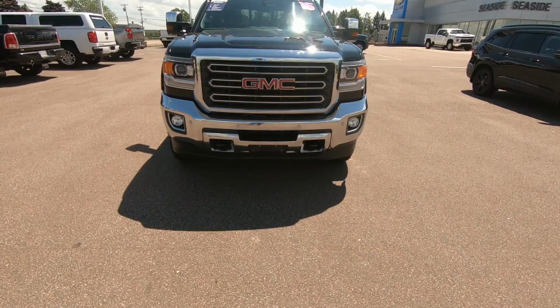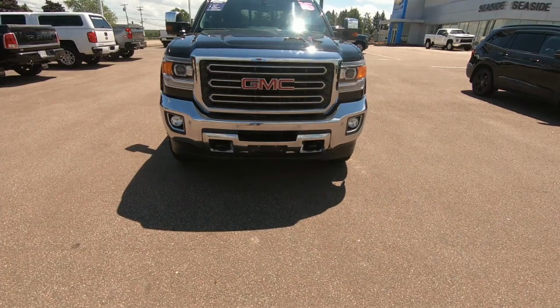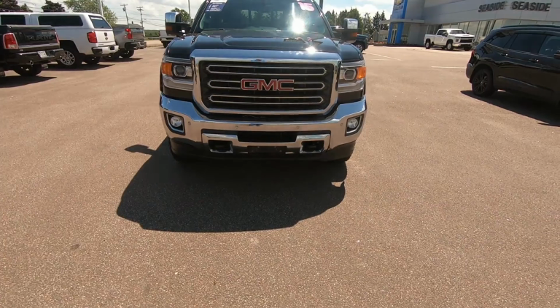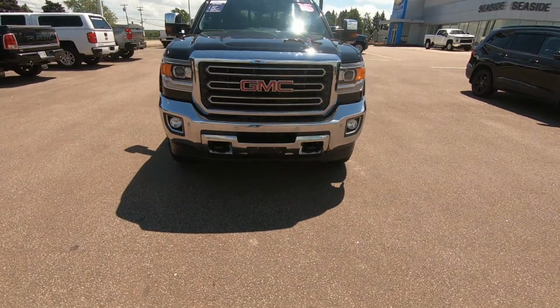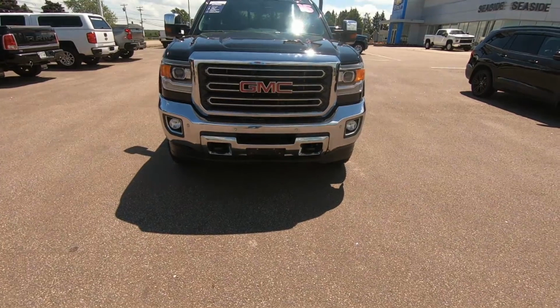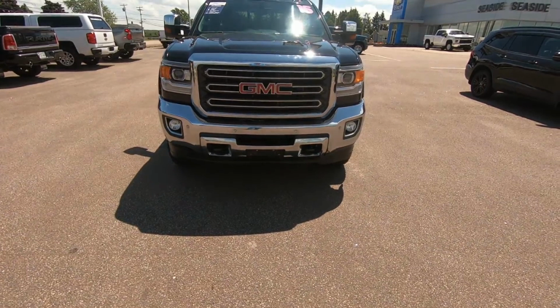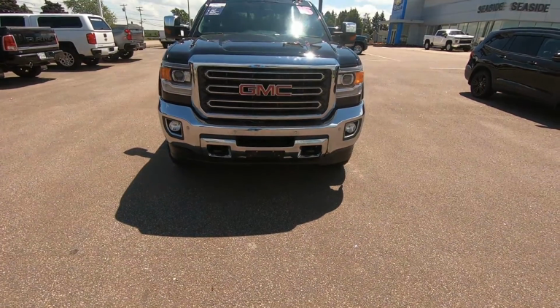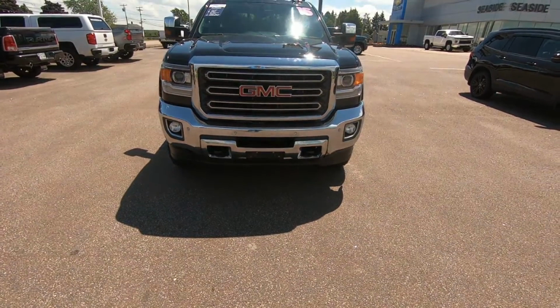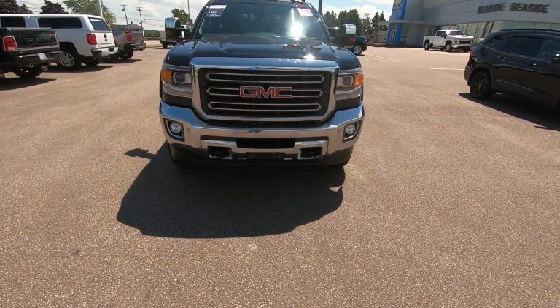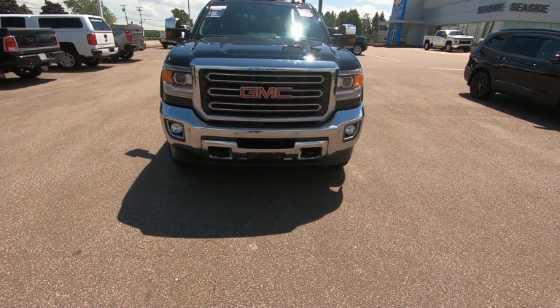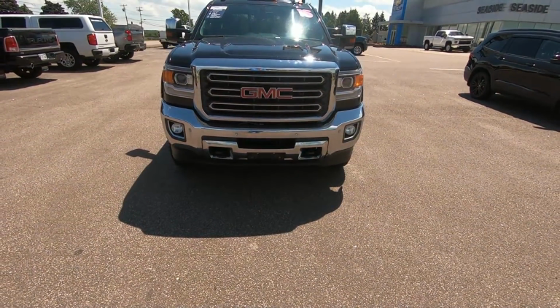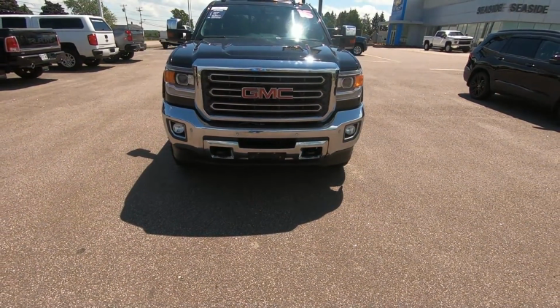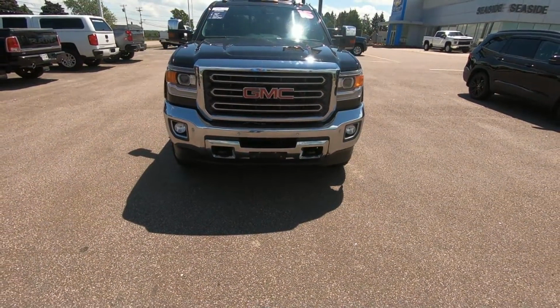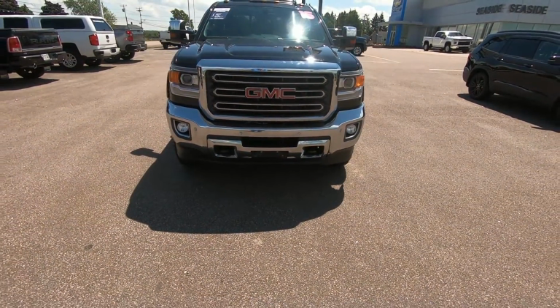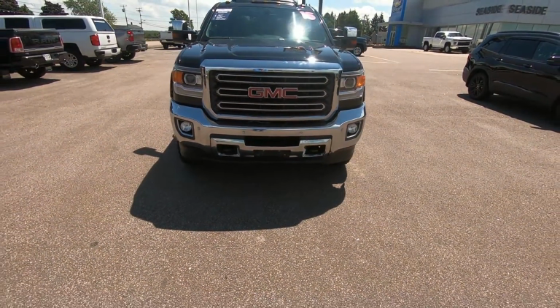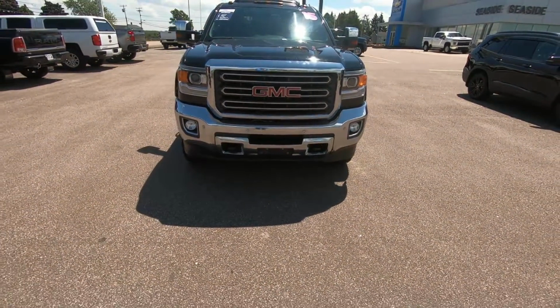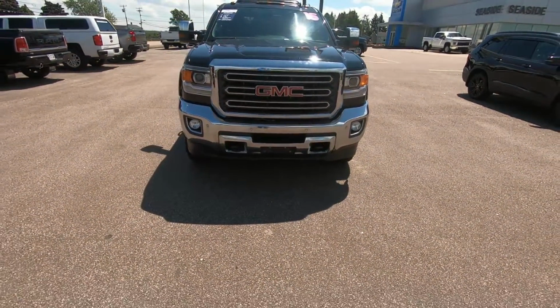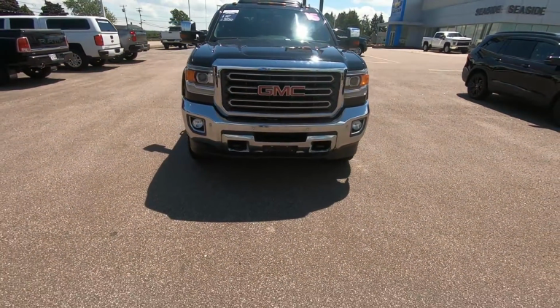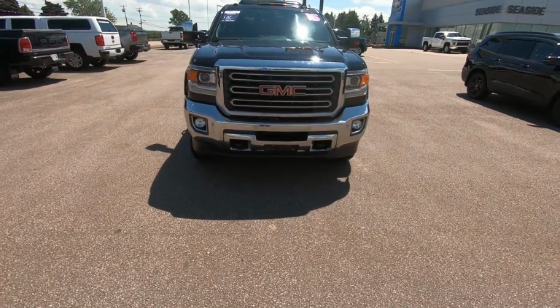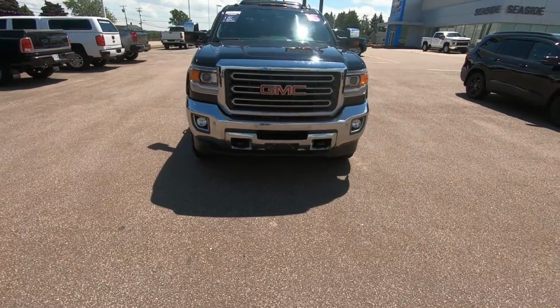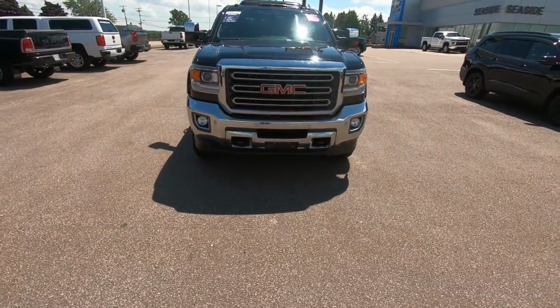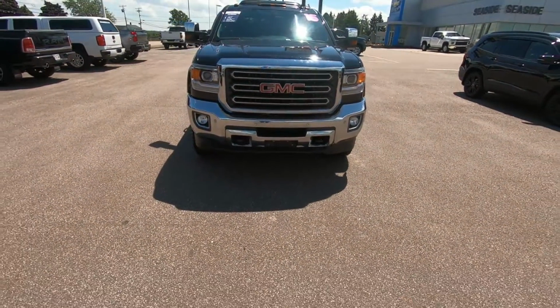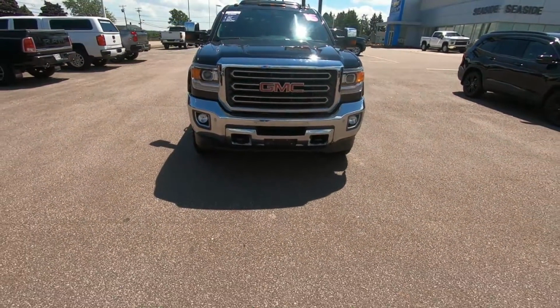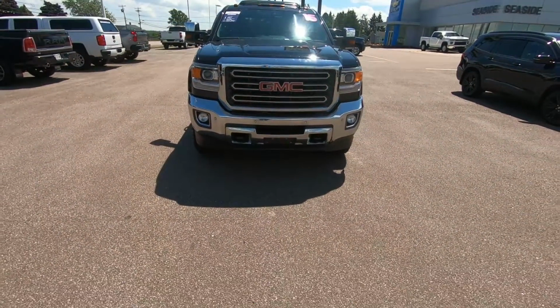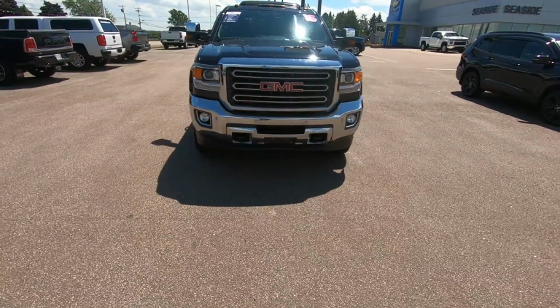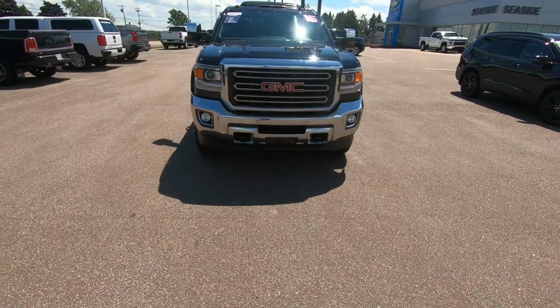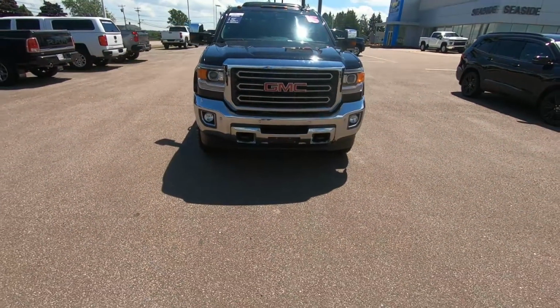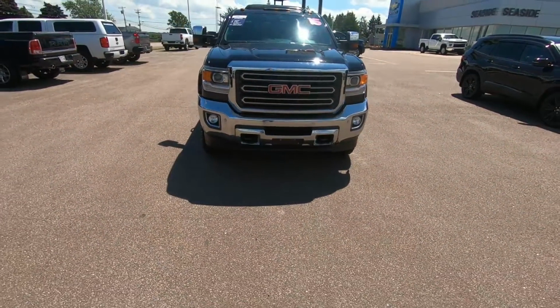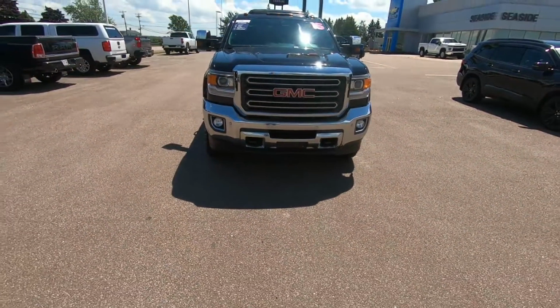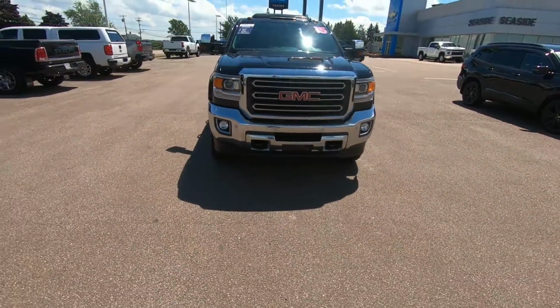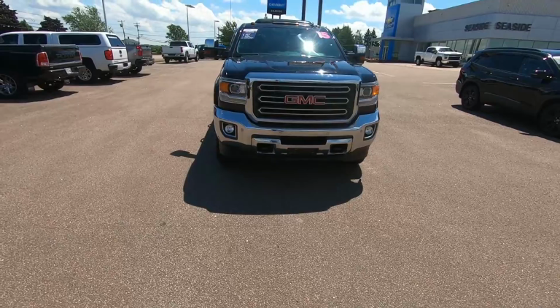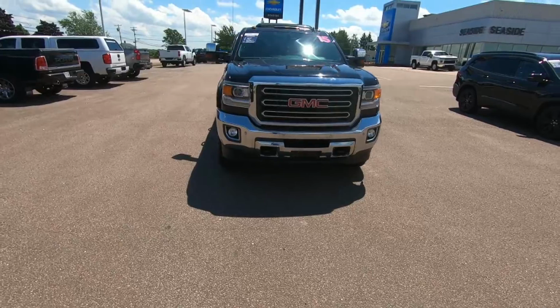Welcome to Seaside, thank you for your interest in this 4WD GMC Sierra 2500.